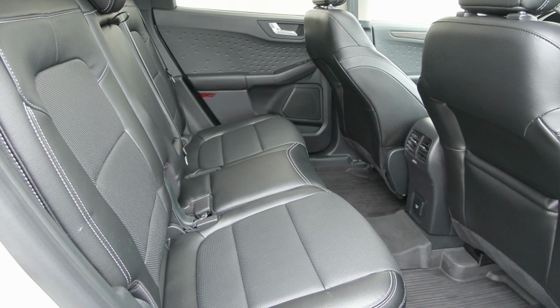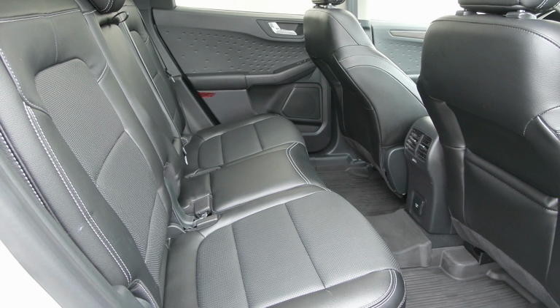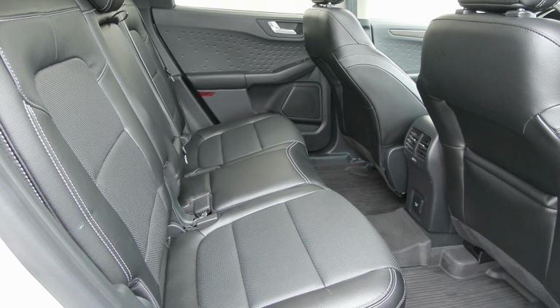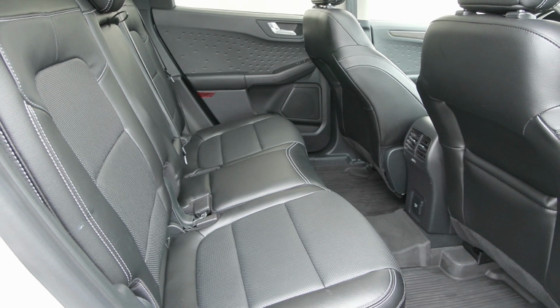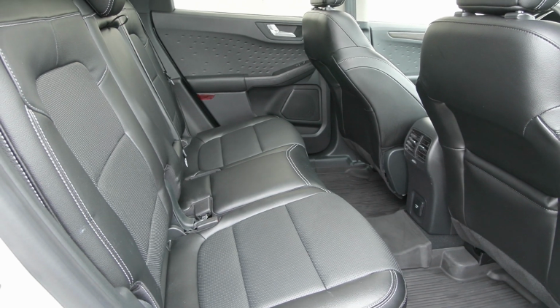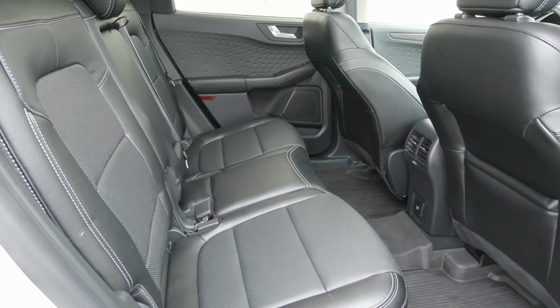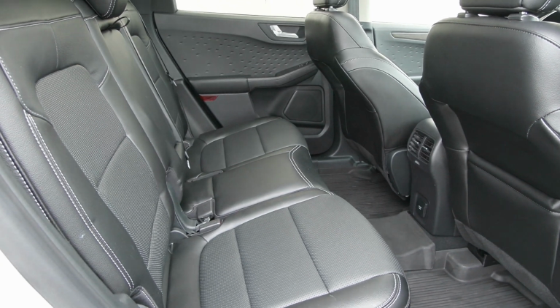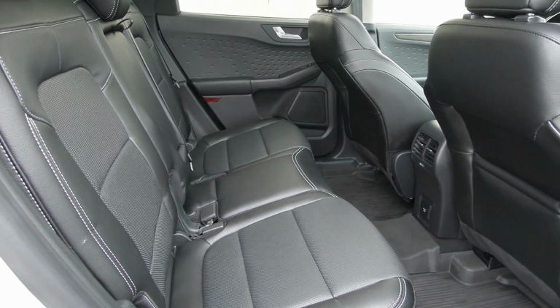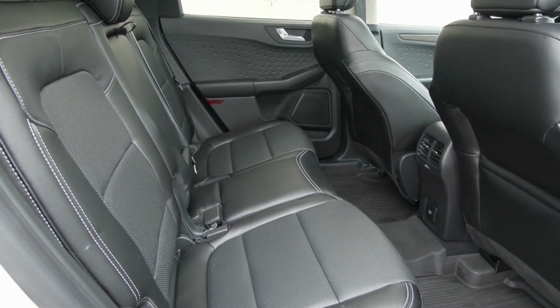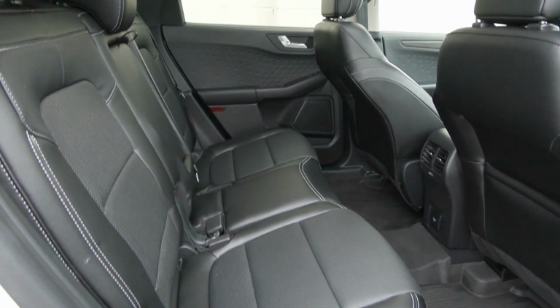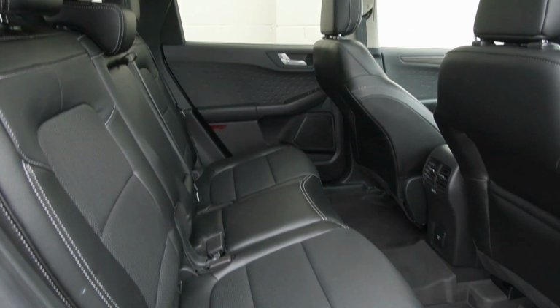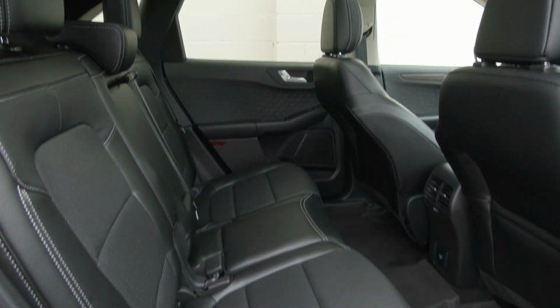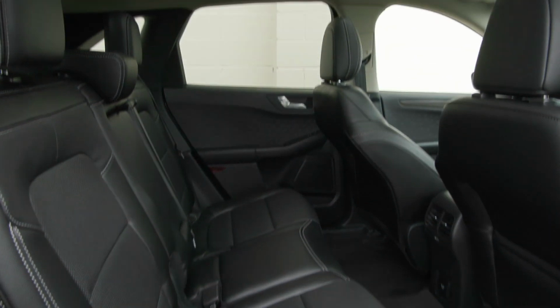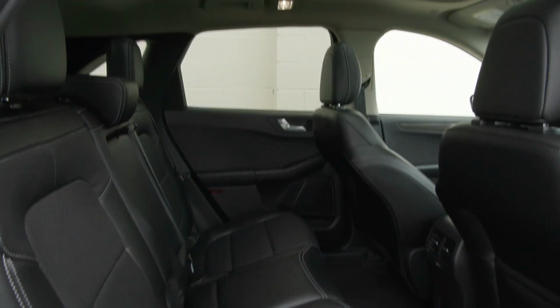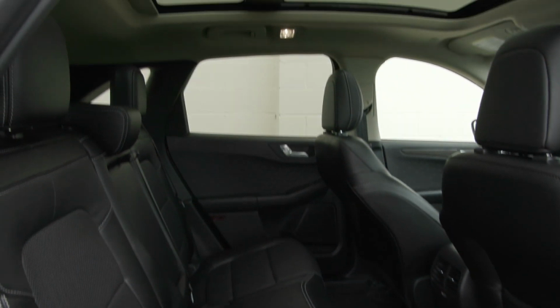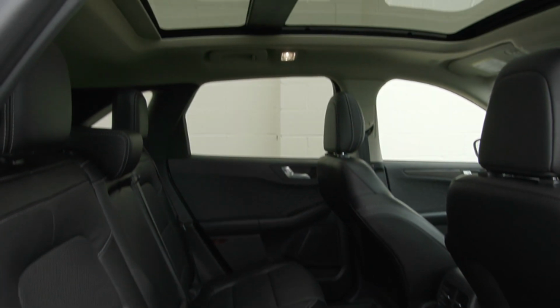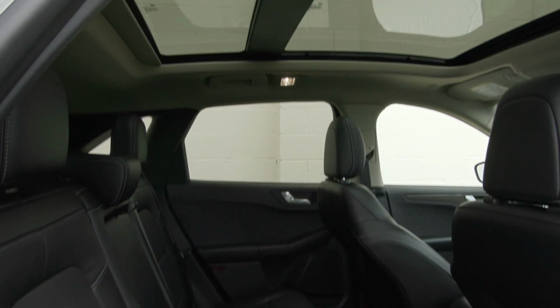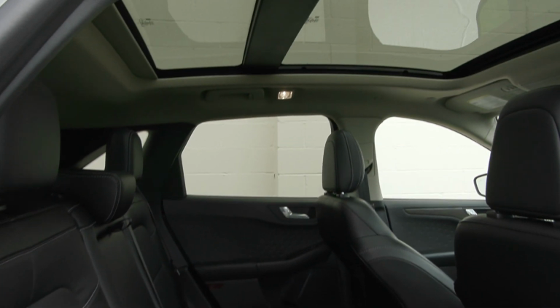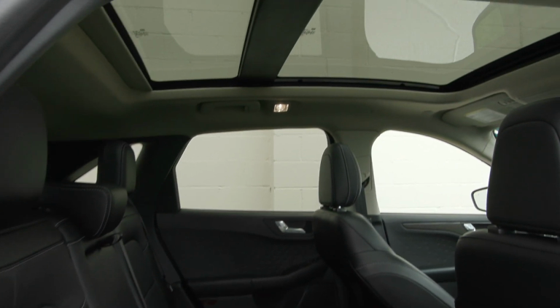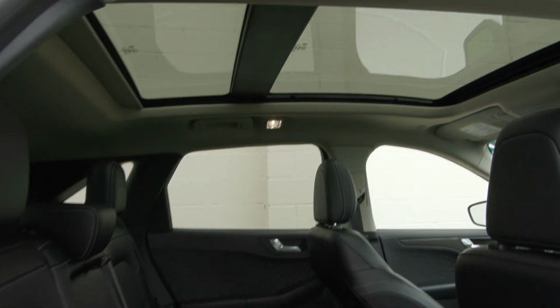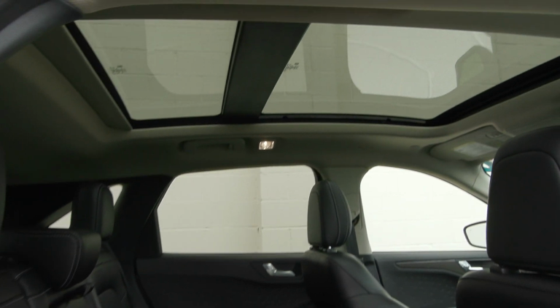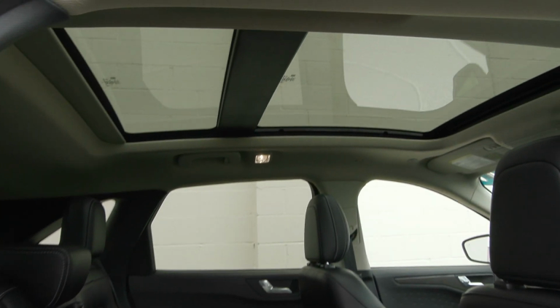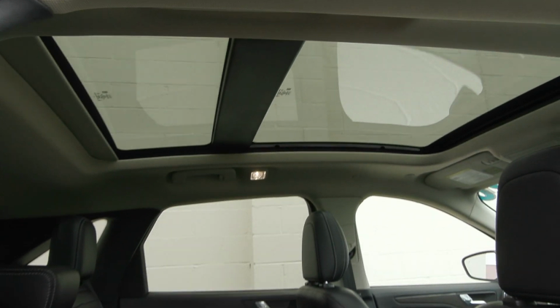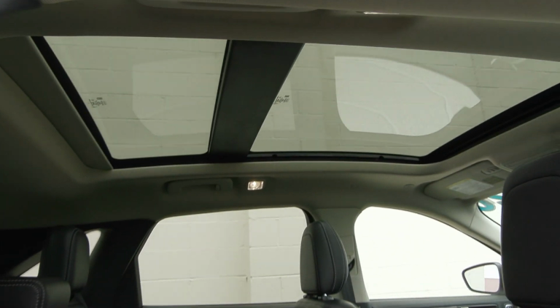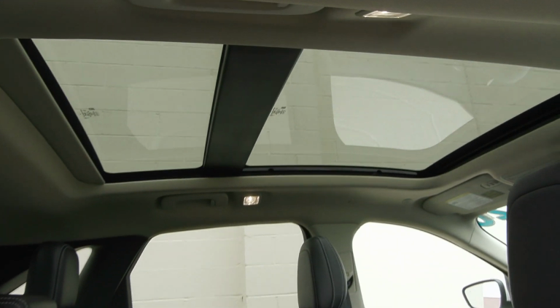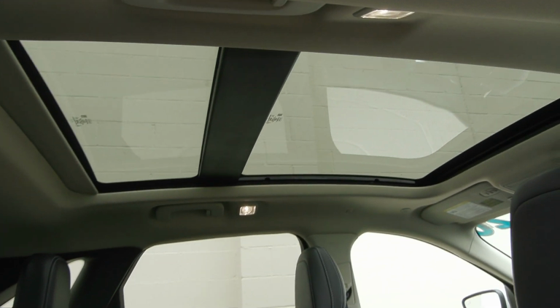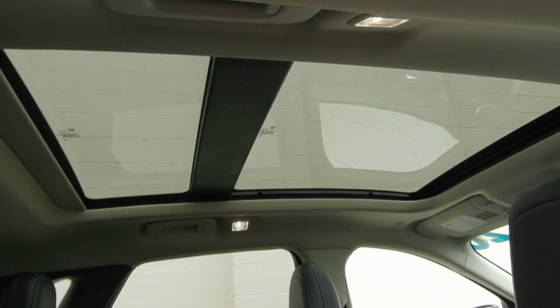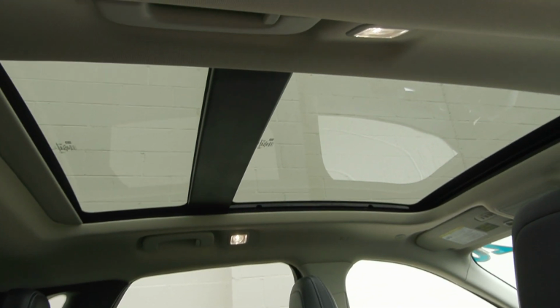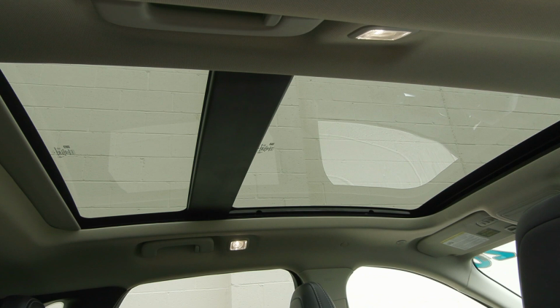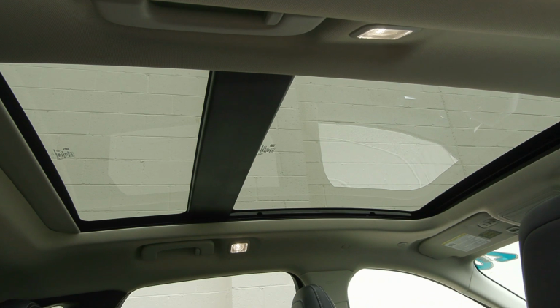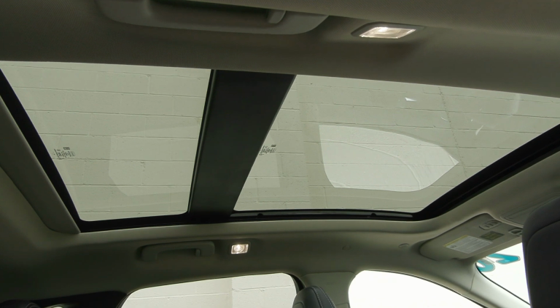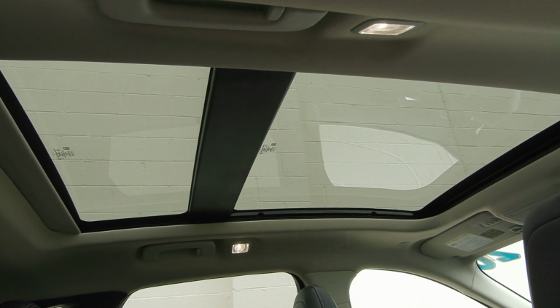You also have the Titanium Premium Package included, which gives you your panoramic vista roof inside.